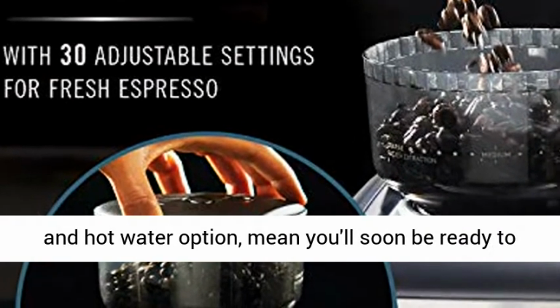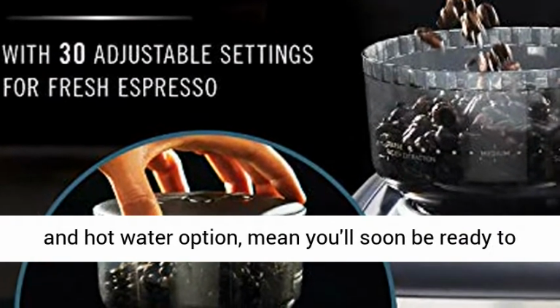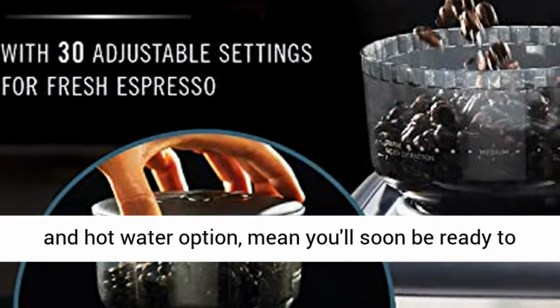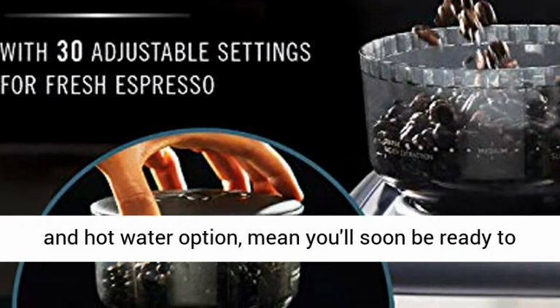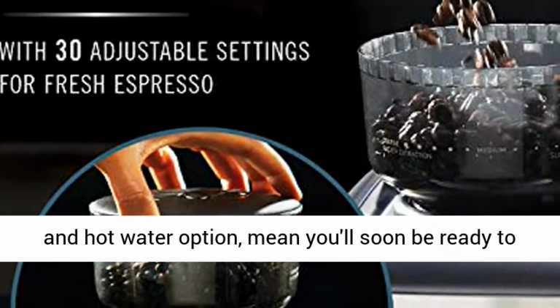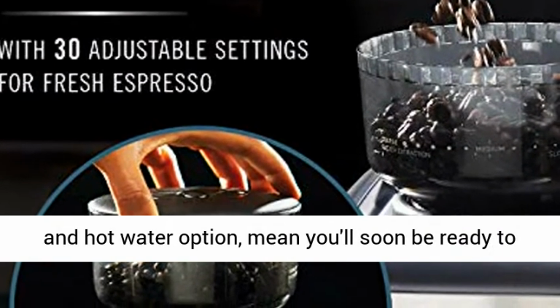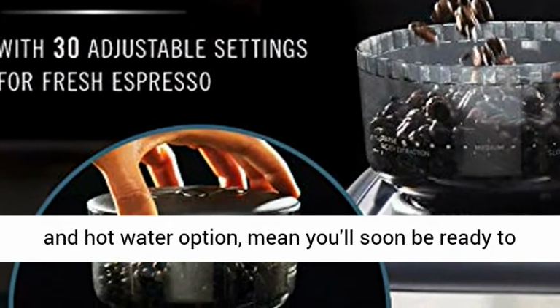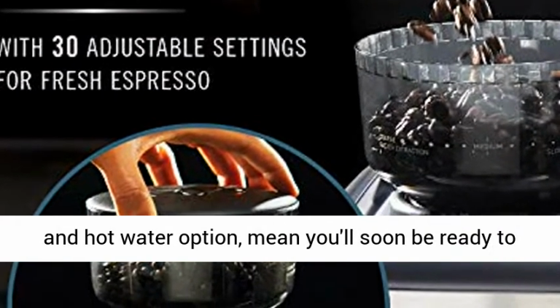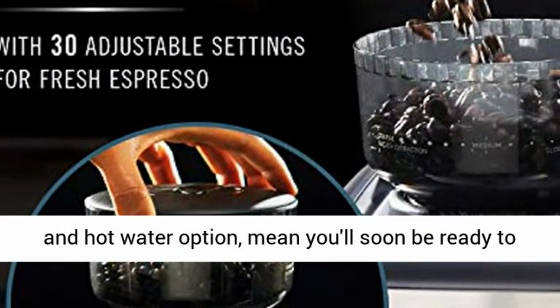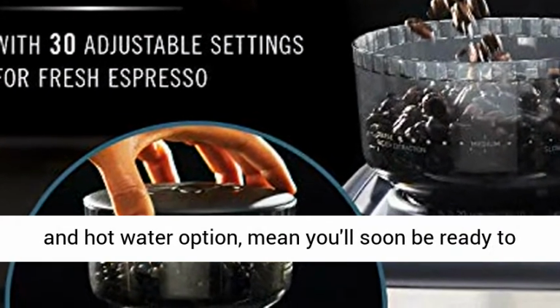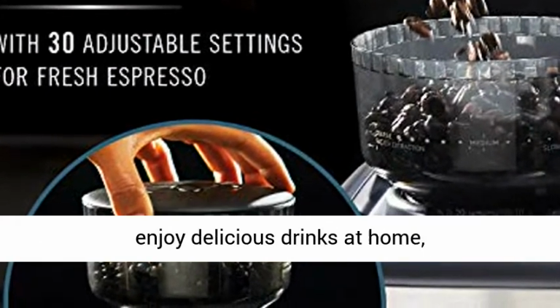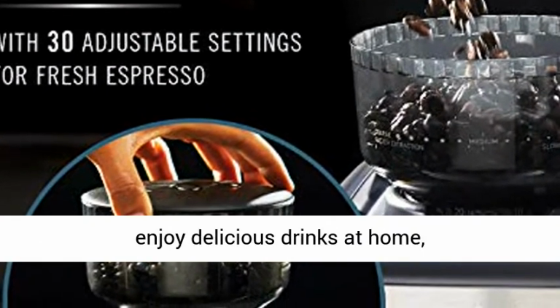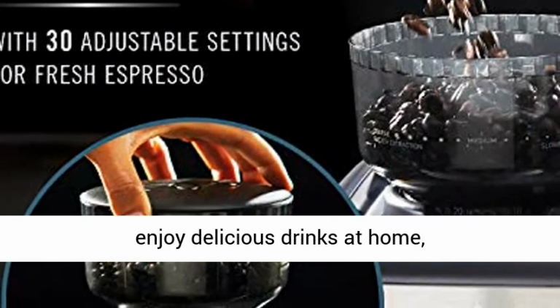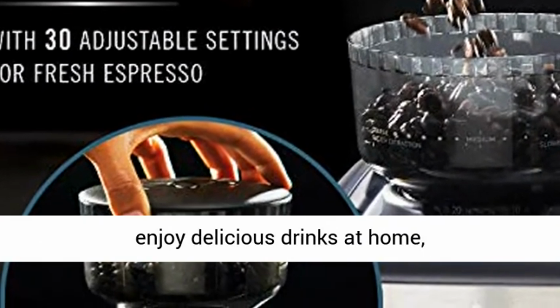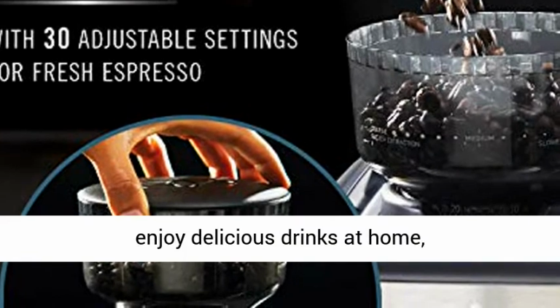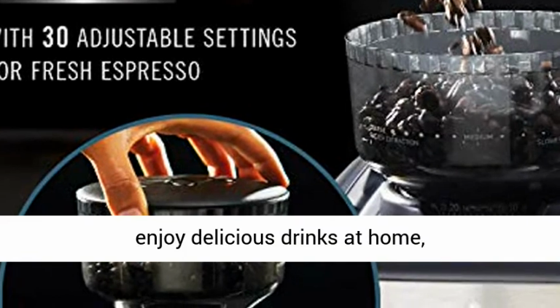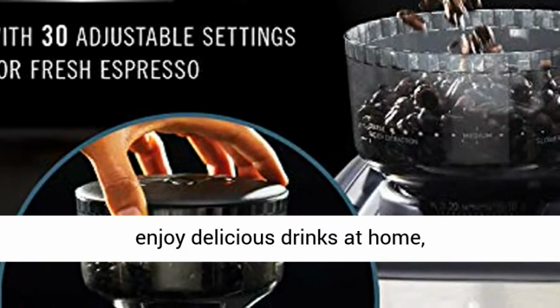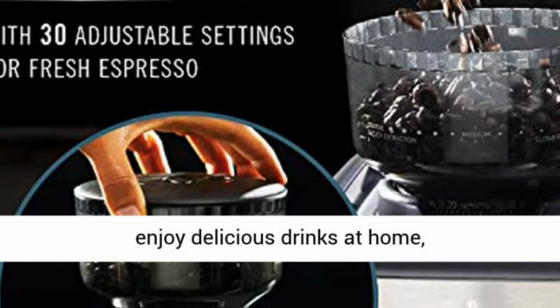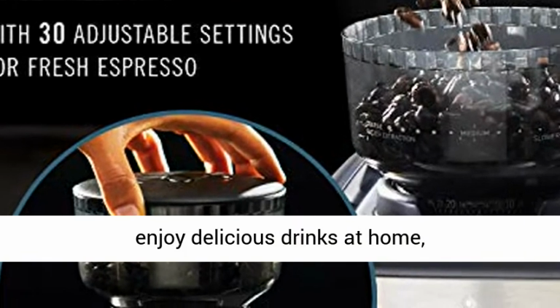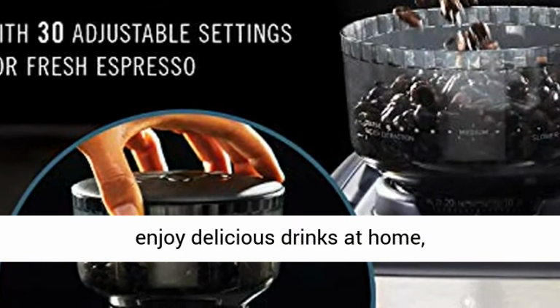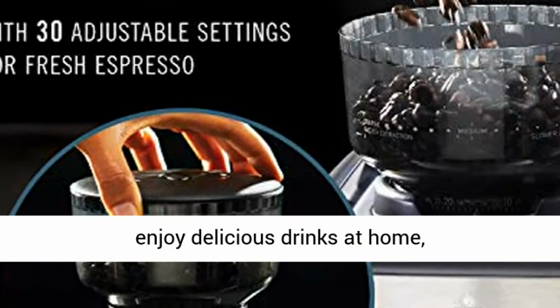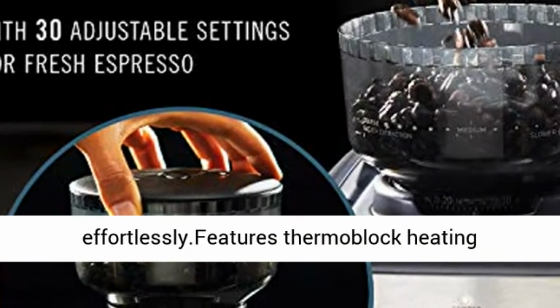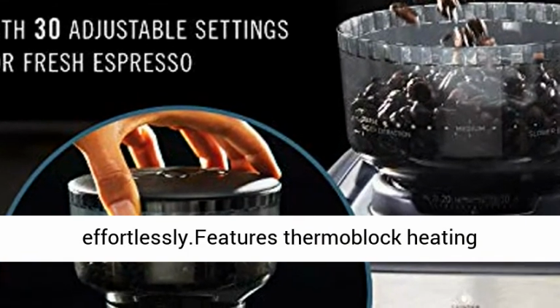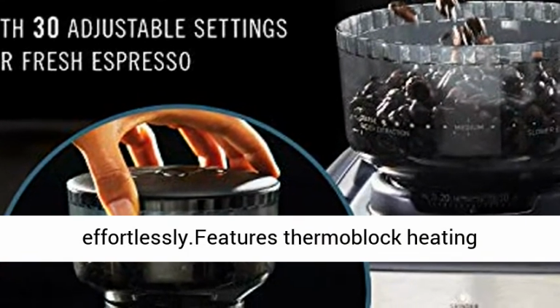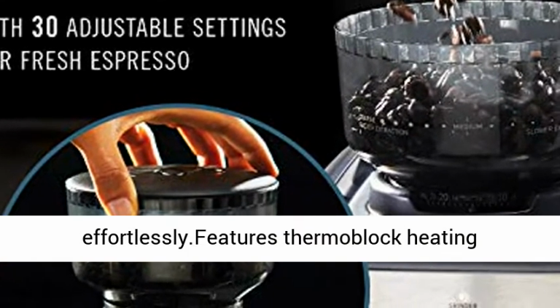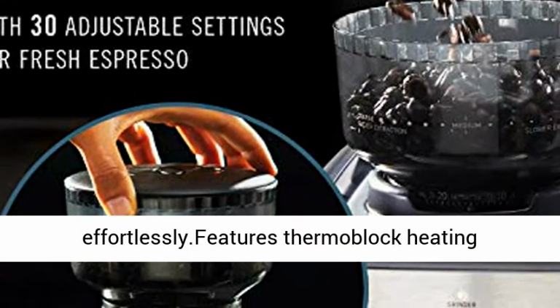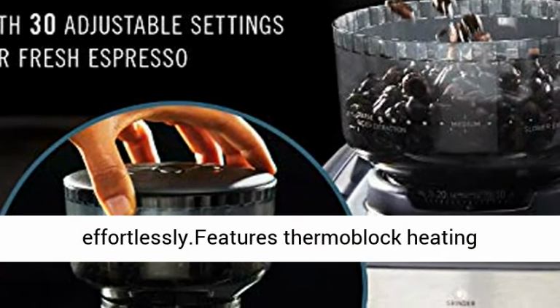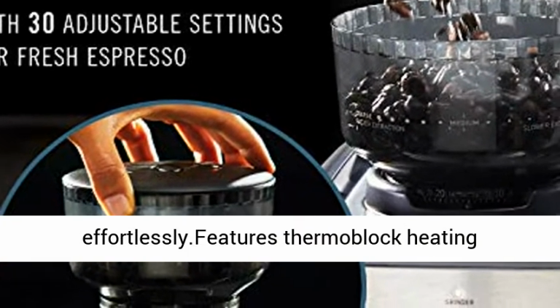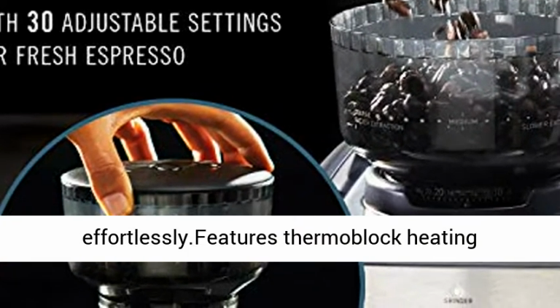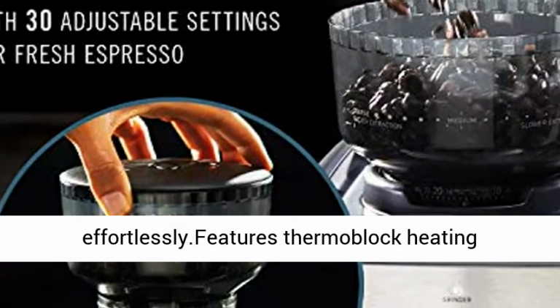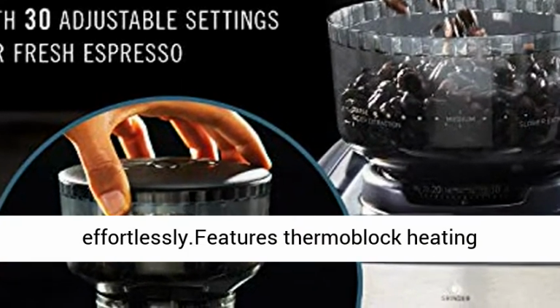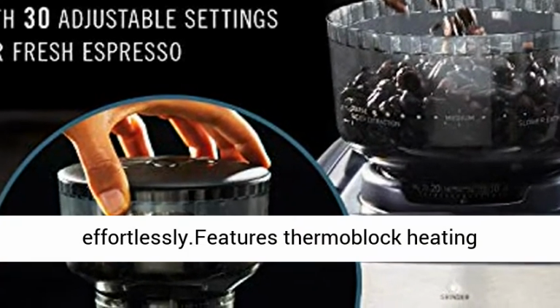Other conveniences like auto-shot volumetric control, cup-warming tray, and hot water option mean you'll soon be ready to enjoy delicious drinks at home, effortlessly.